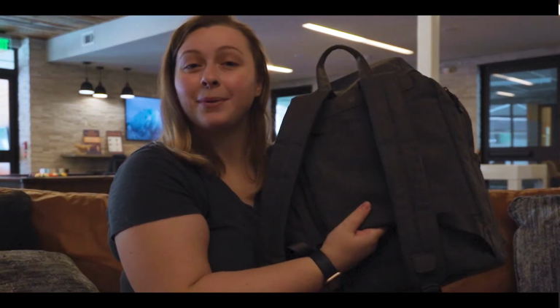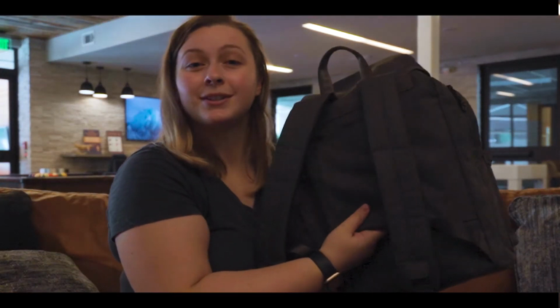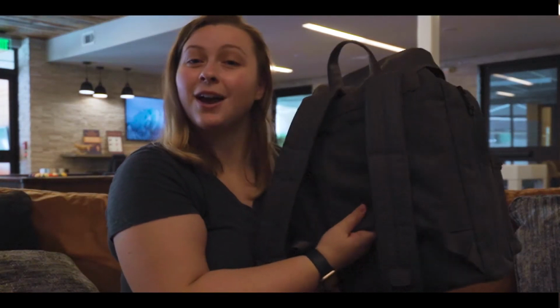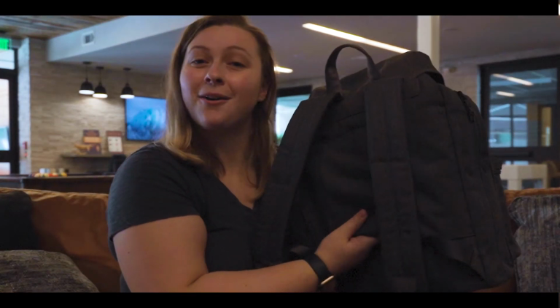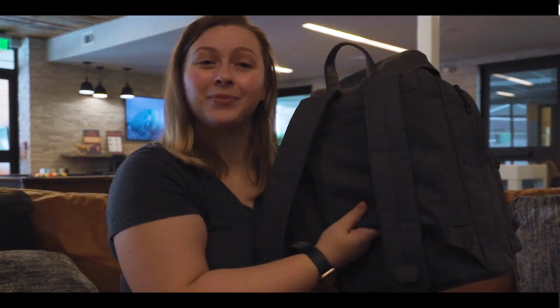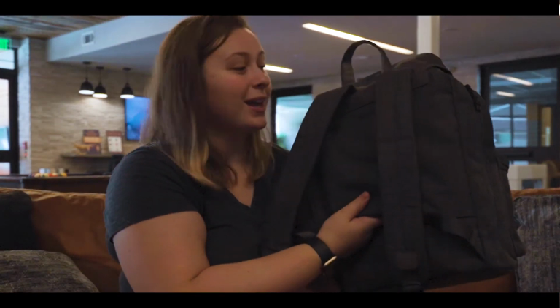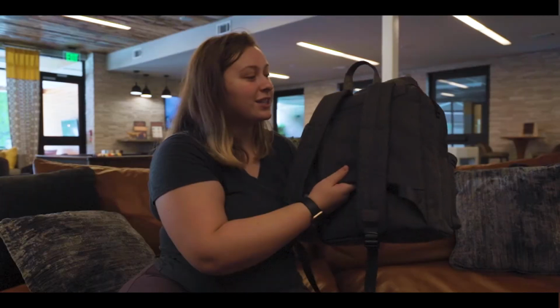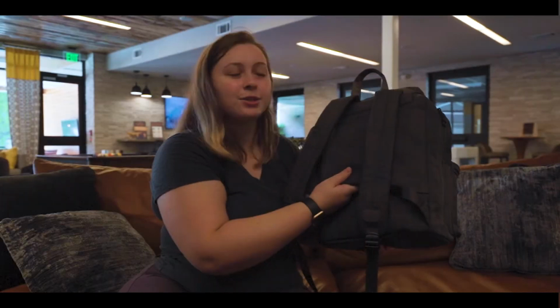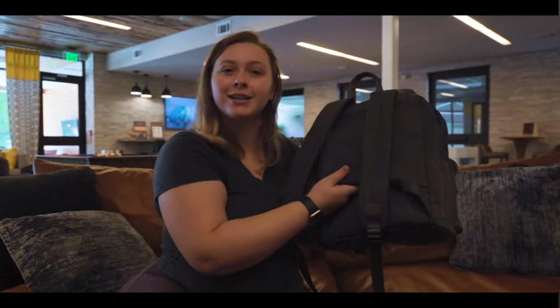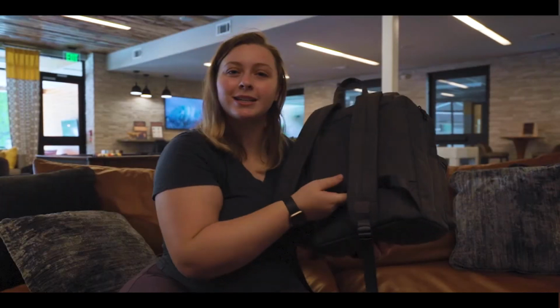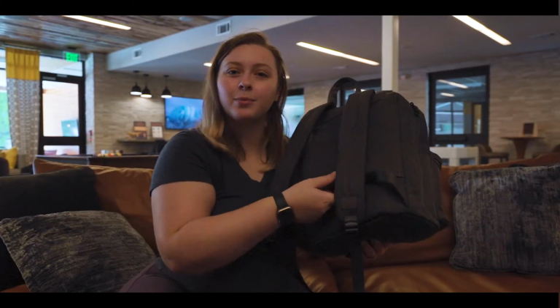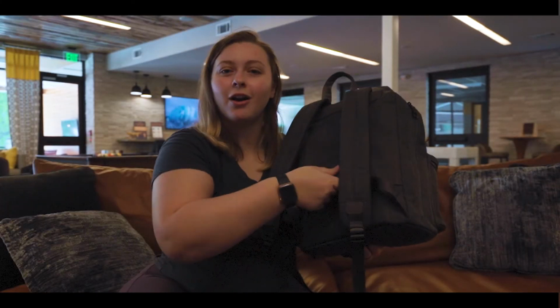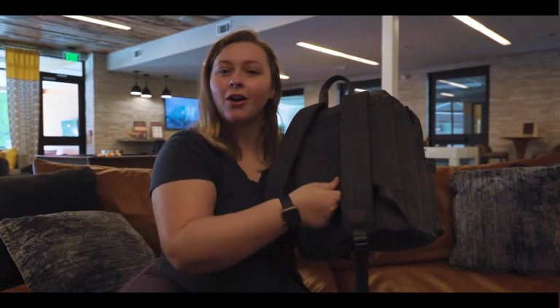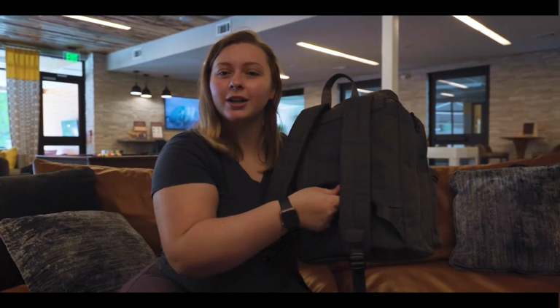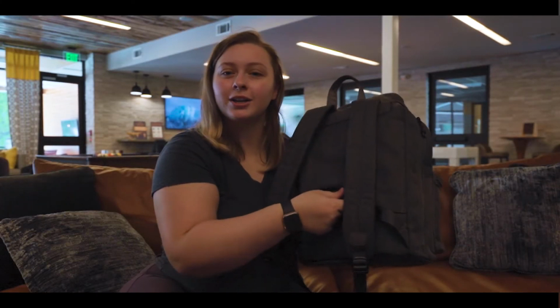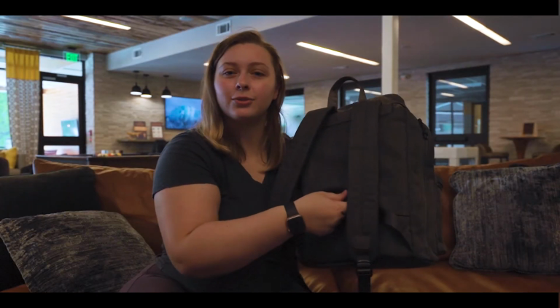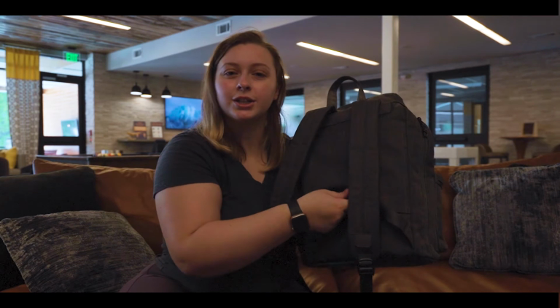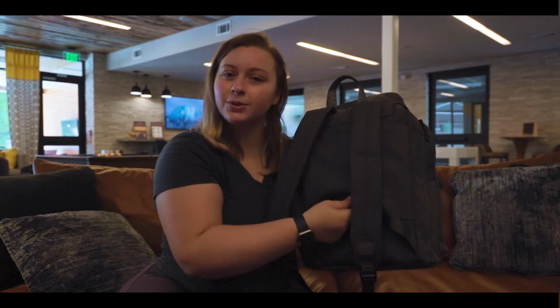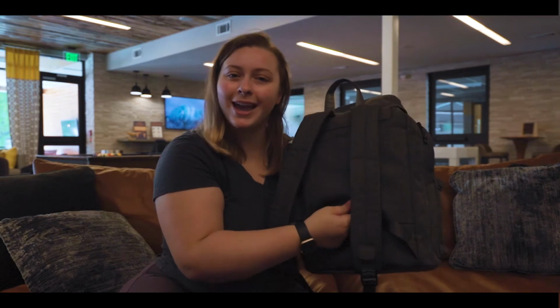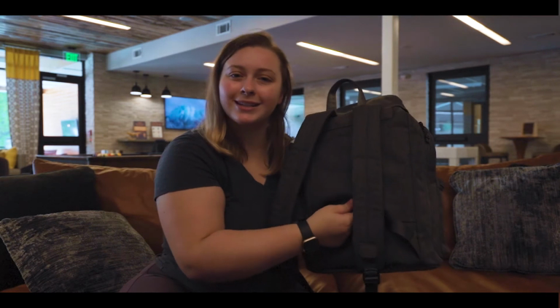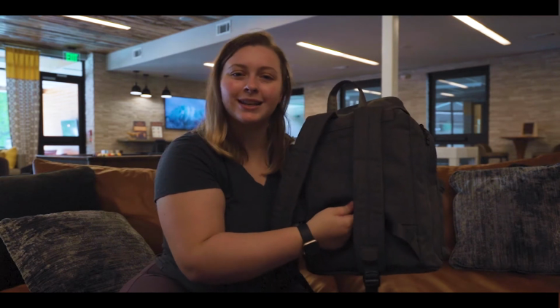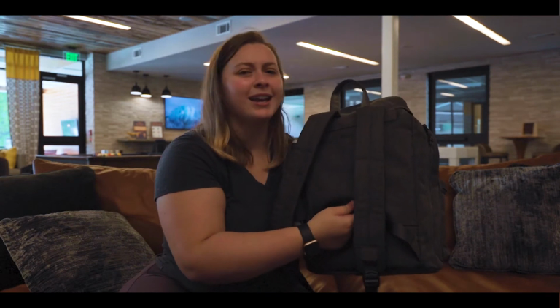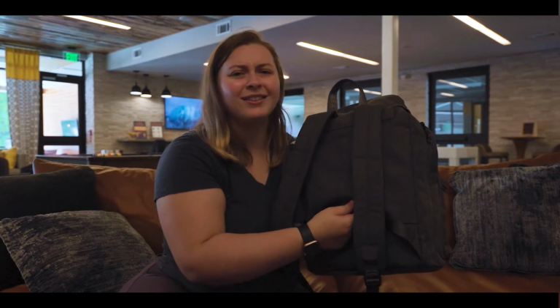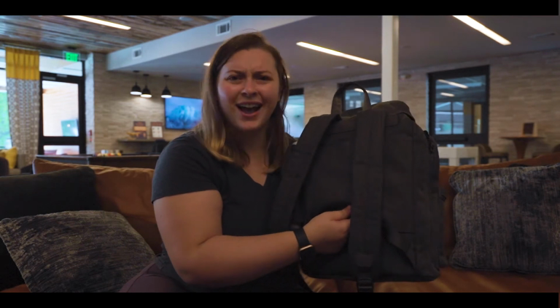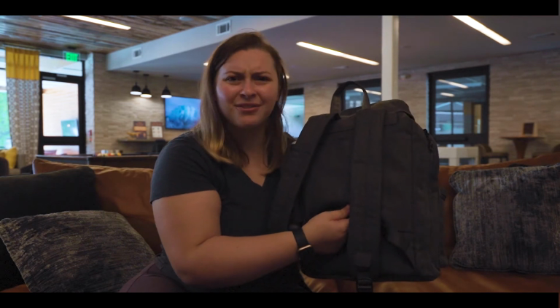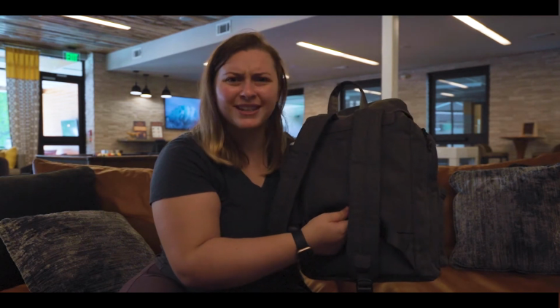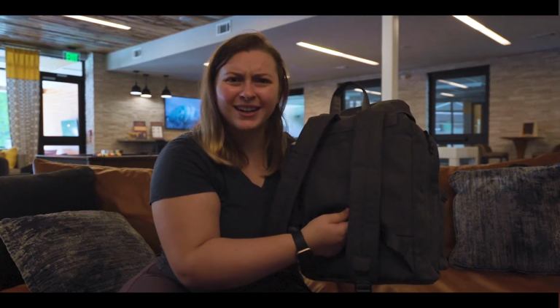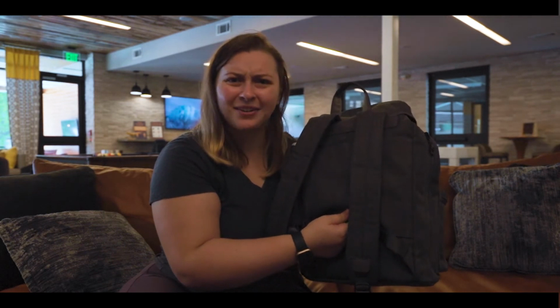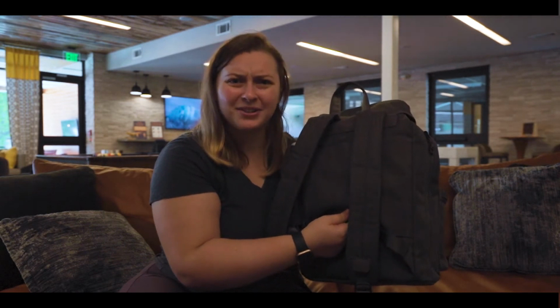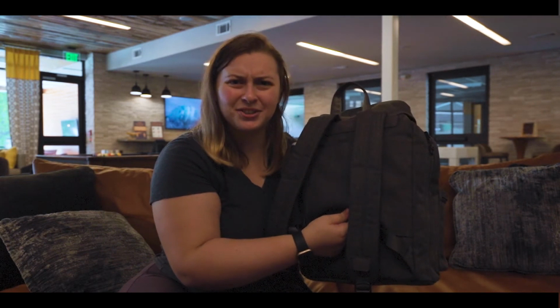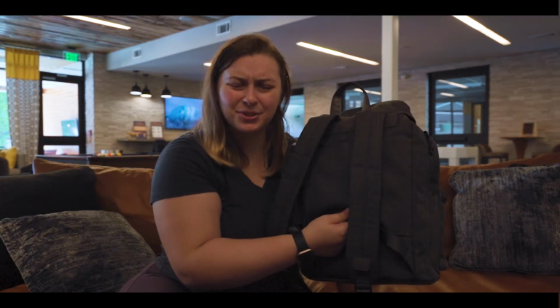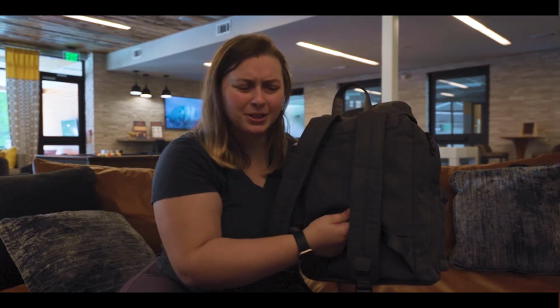But if you do want to take a suitcase and use this for traveling, it actually has a luggage strap, so it's super easy to put on your suitcase and not have to carry it around on your shoulders.